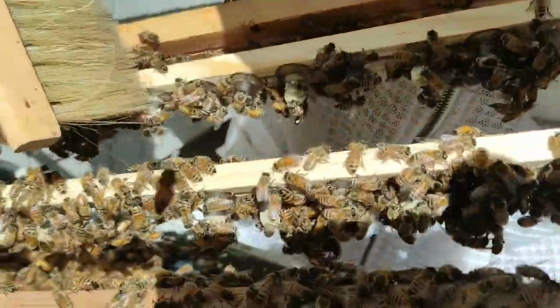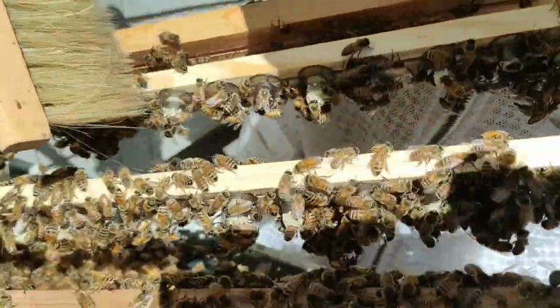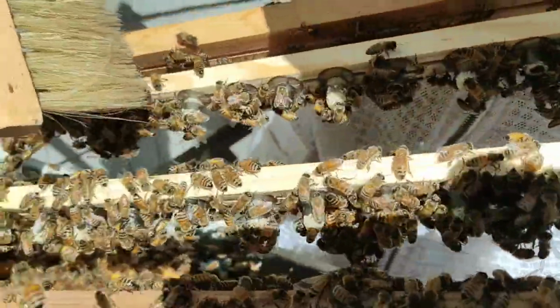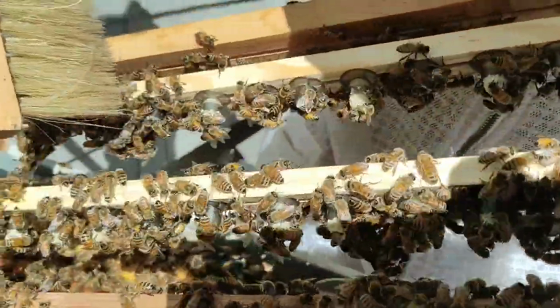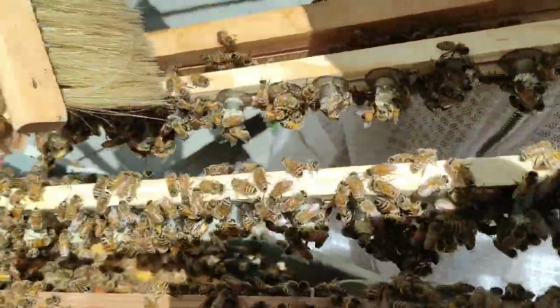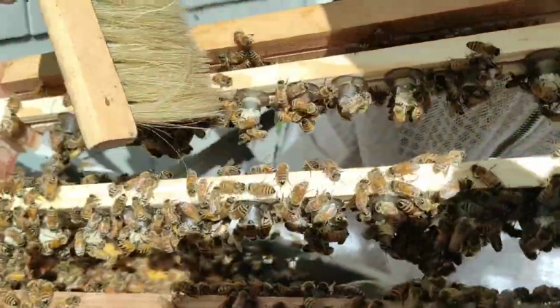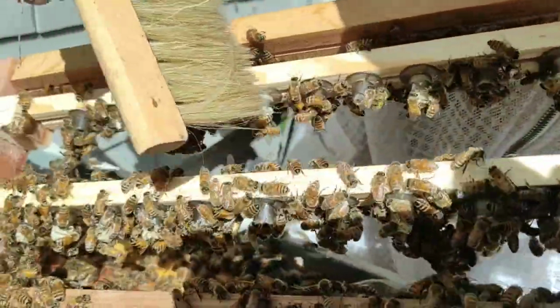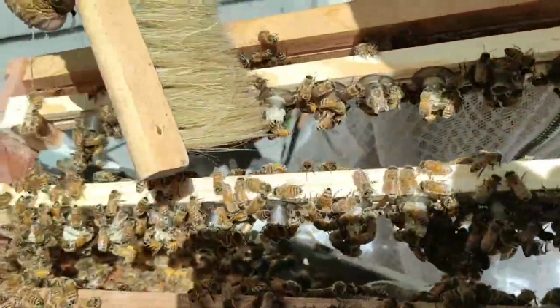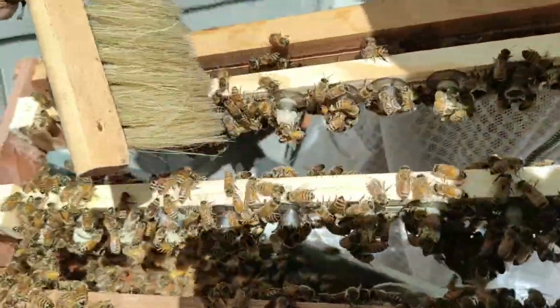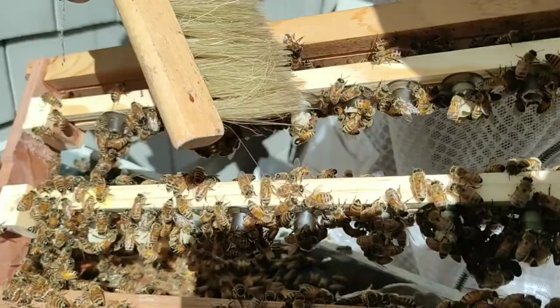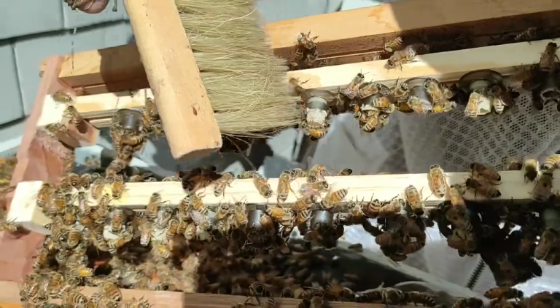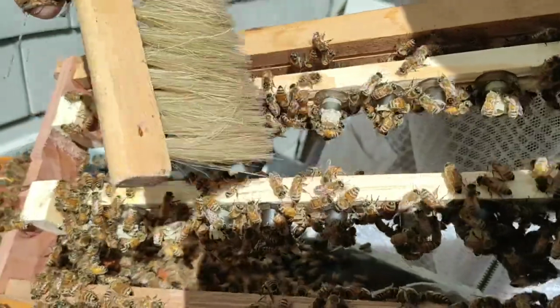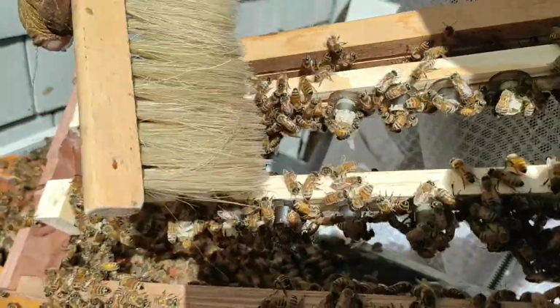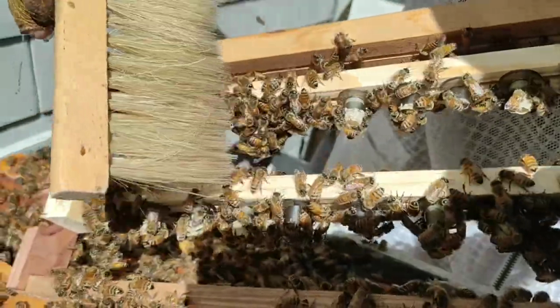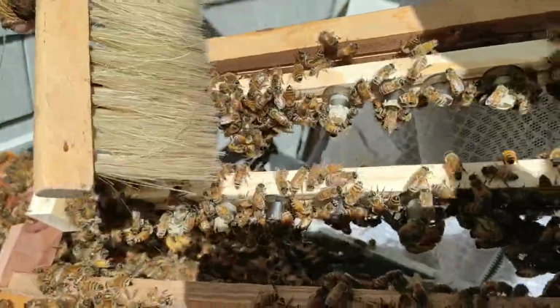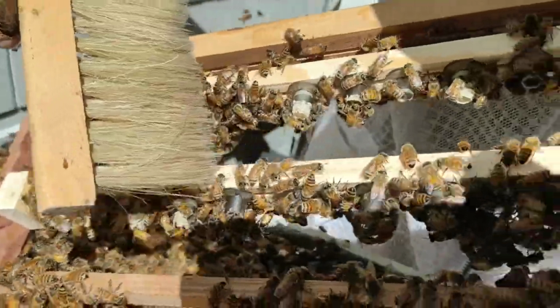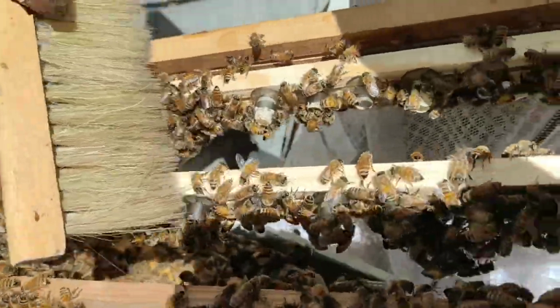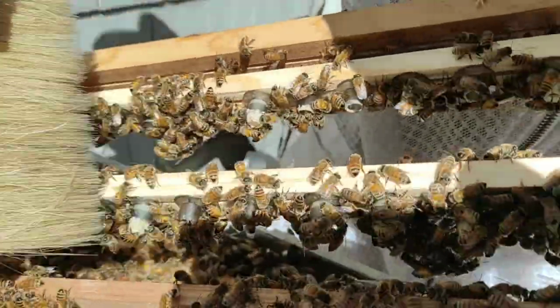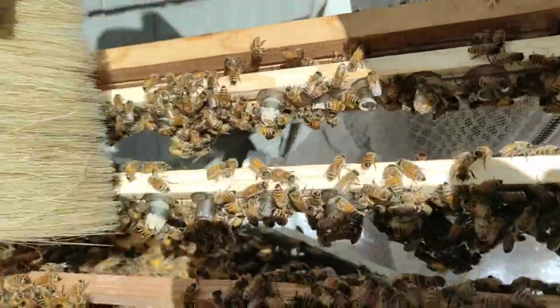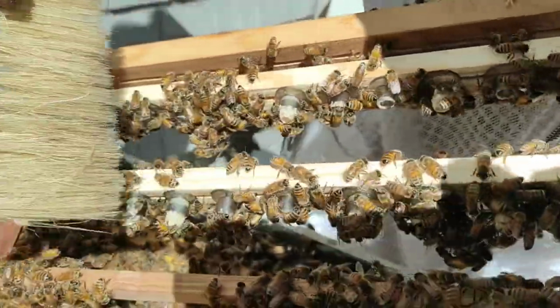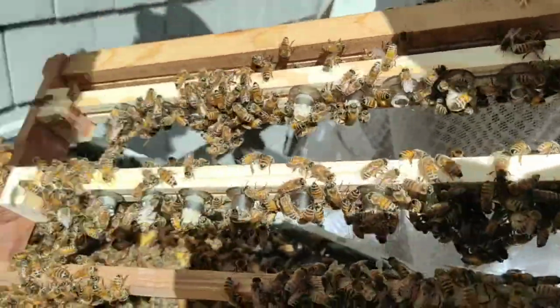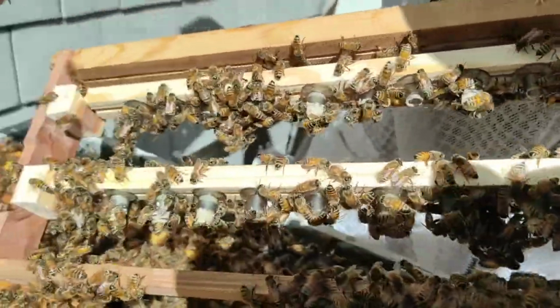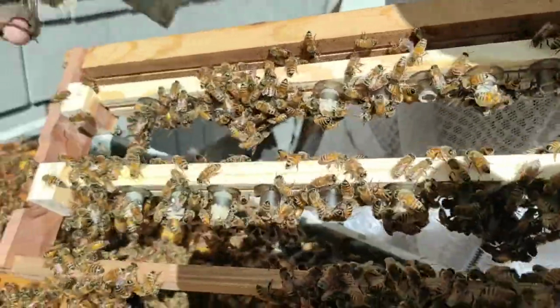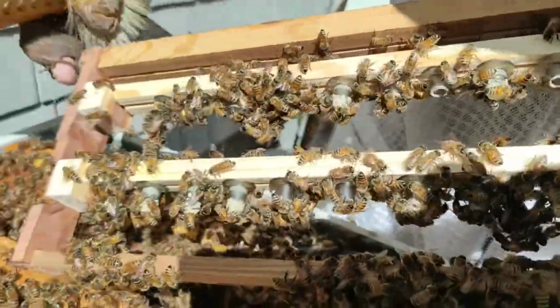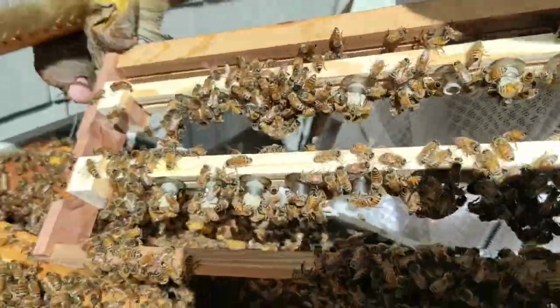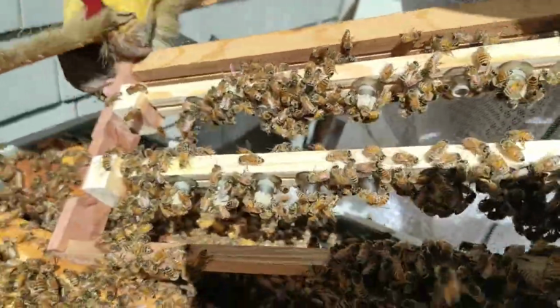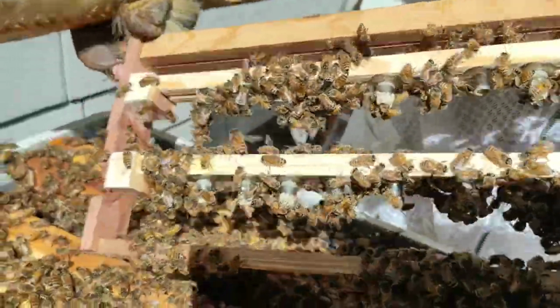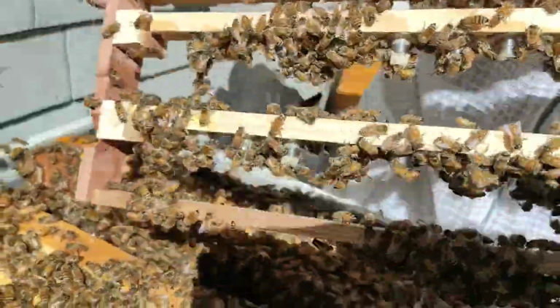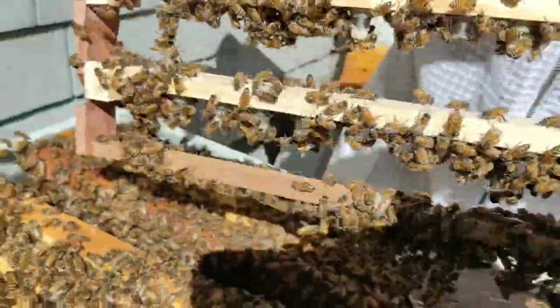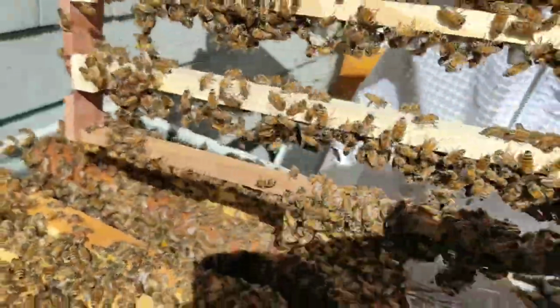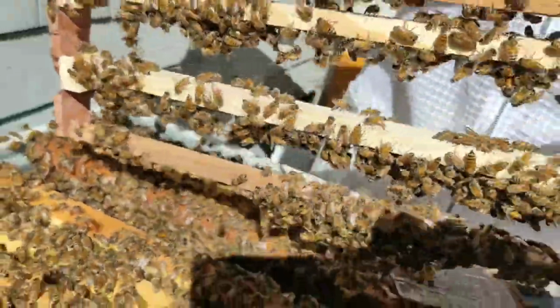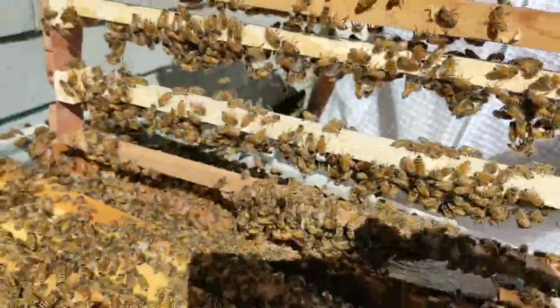Yeah. That means they're building queens right there. Okay? Thank you.